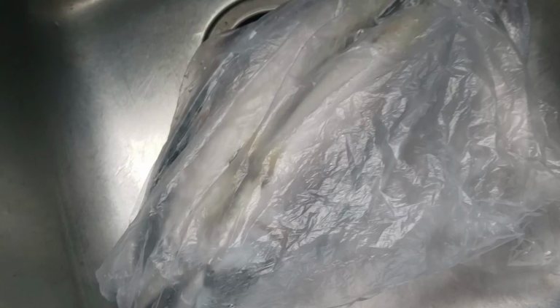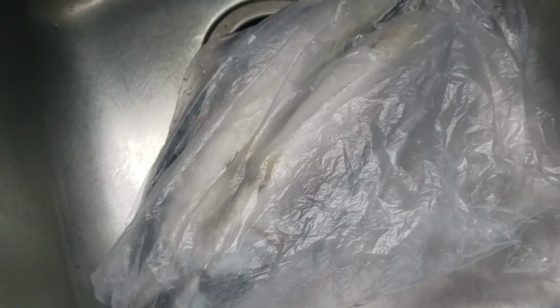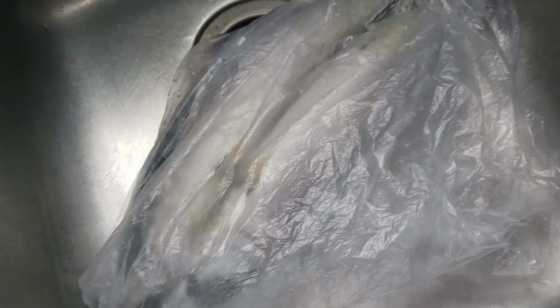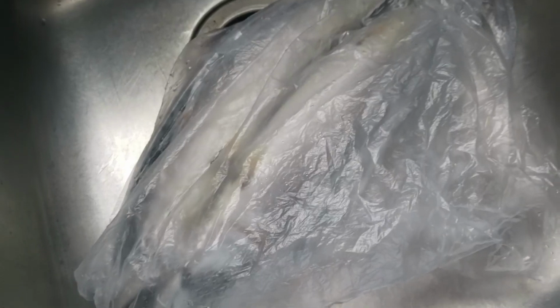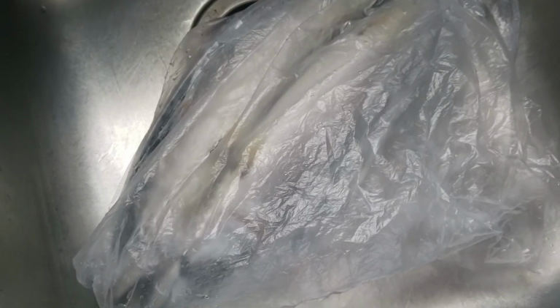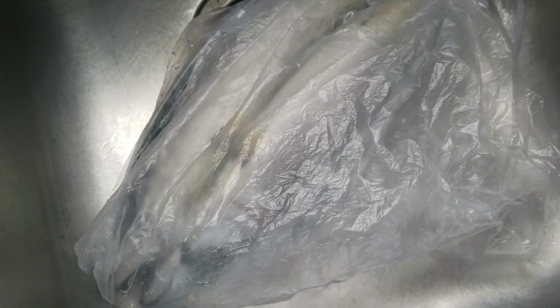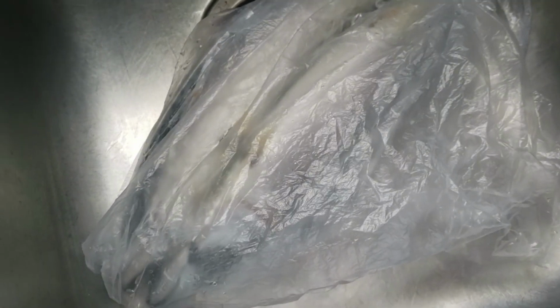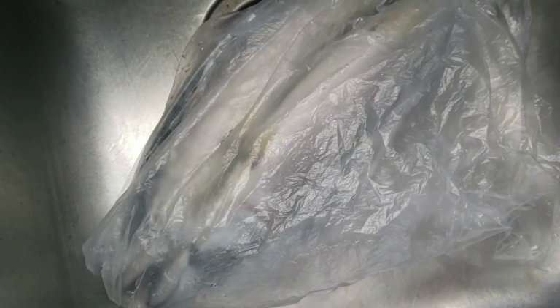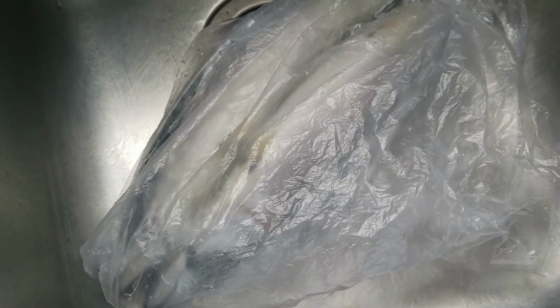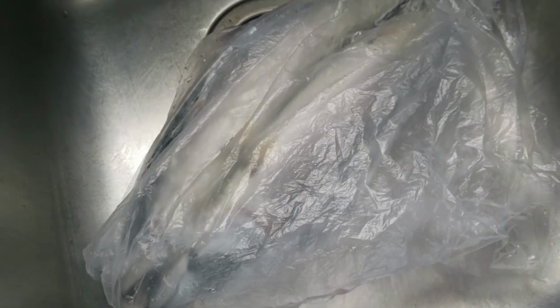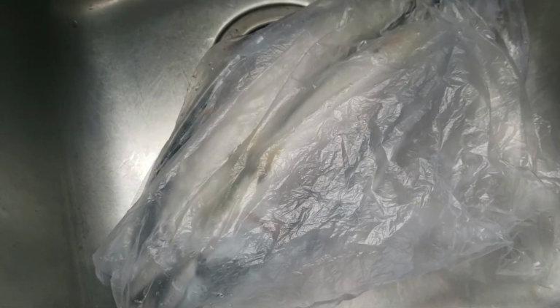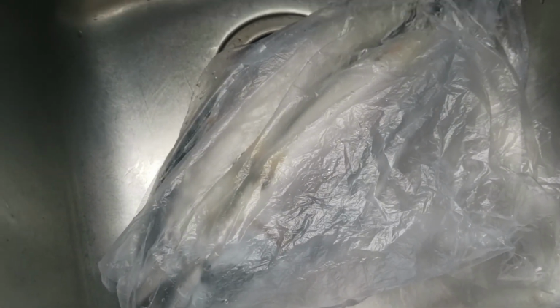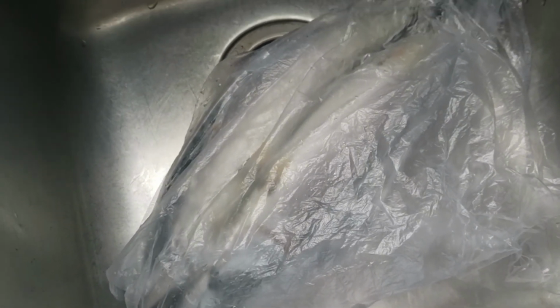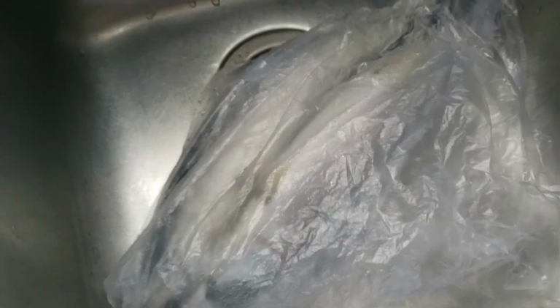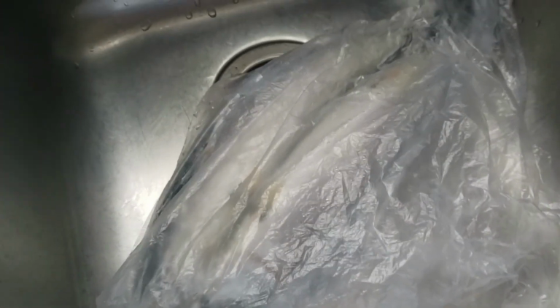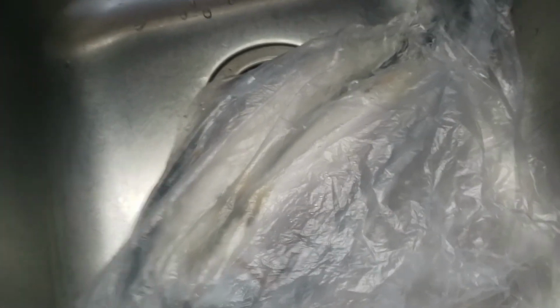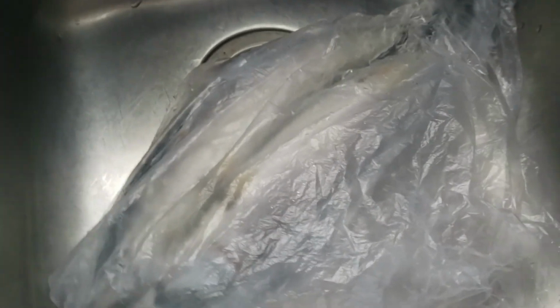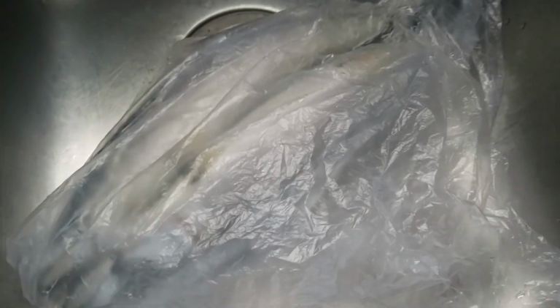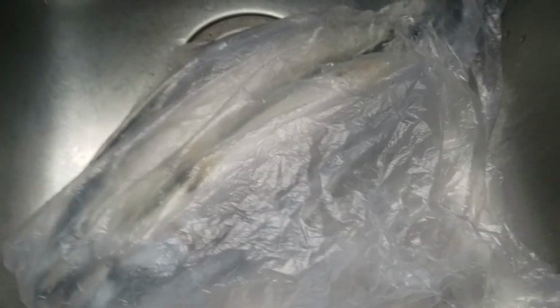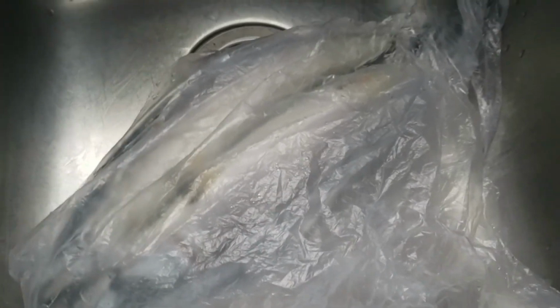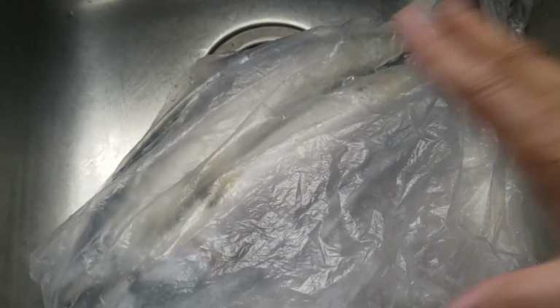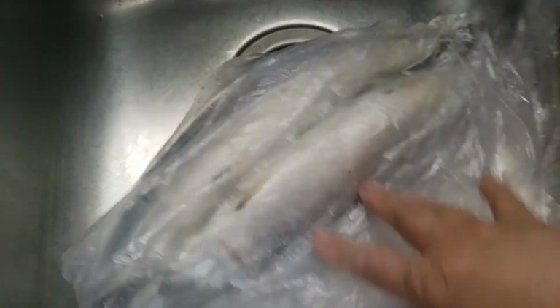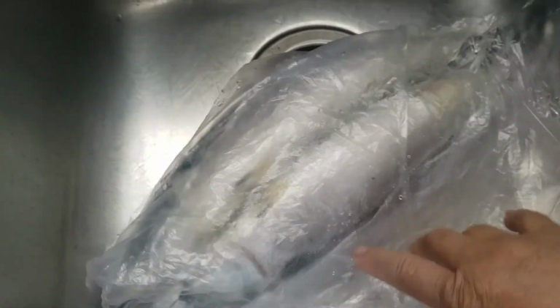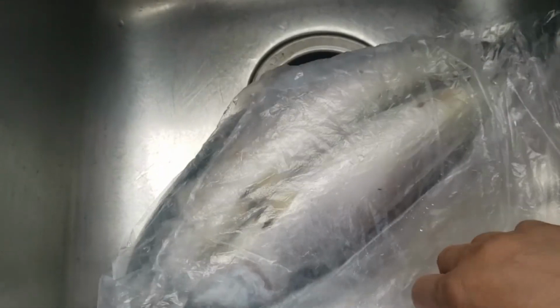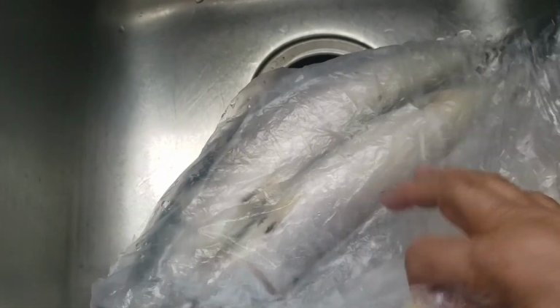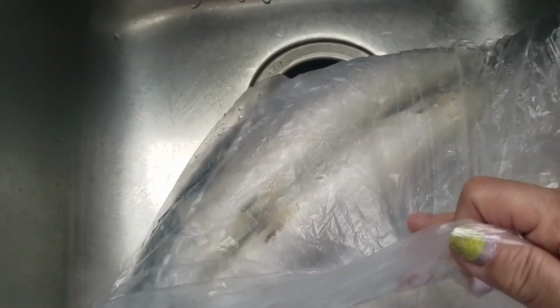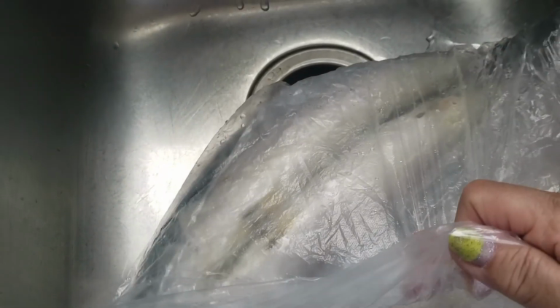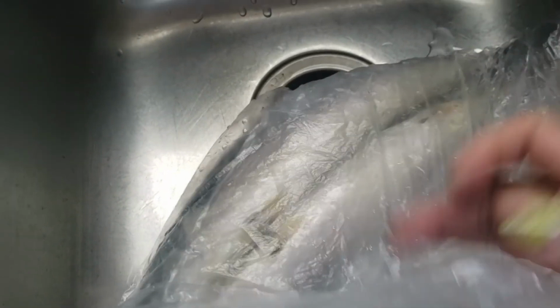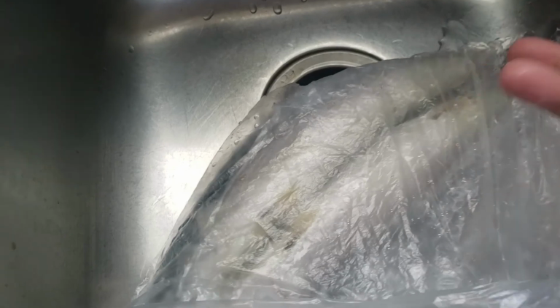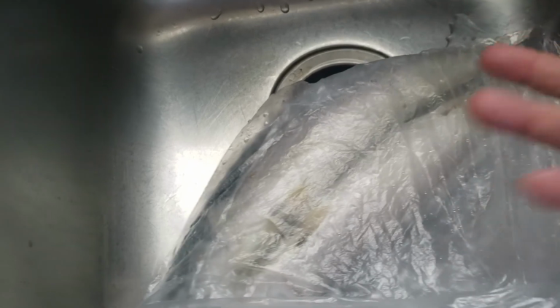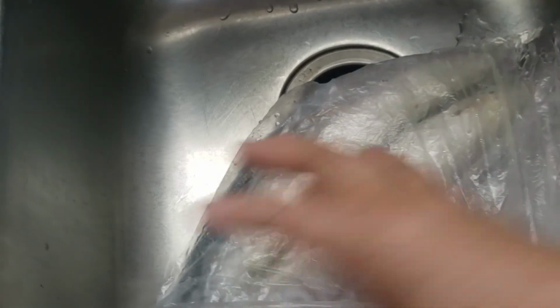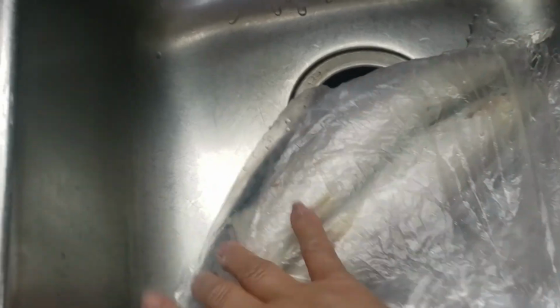Hi guys, welcome to my channel. Today I'm doing fish — I'm gonna fry a fish.